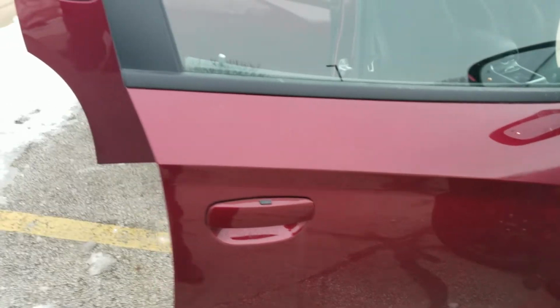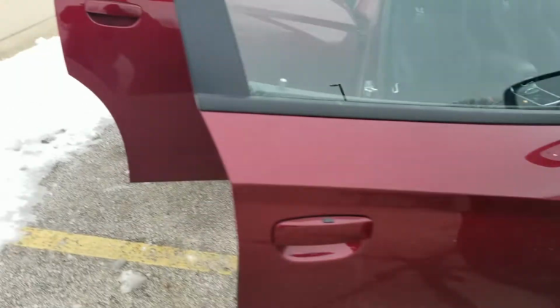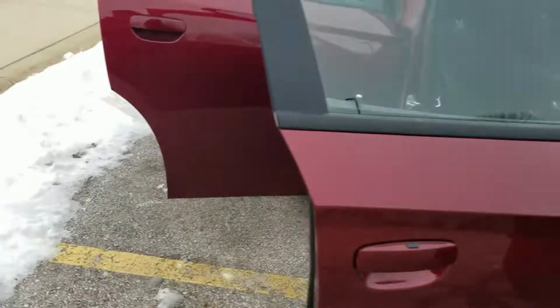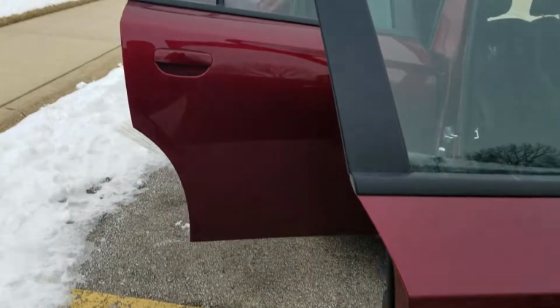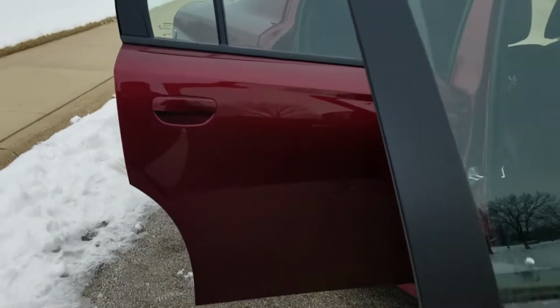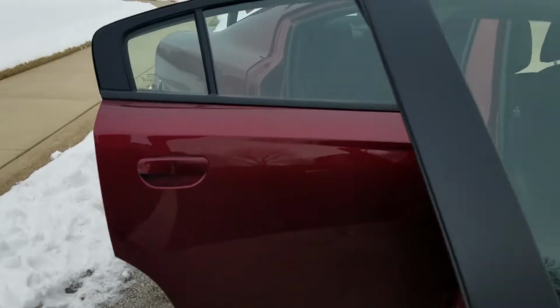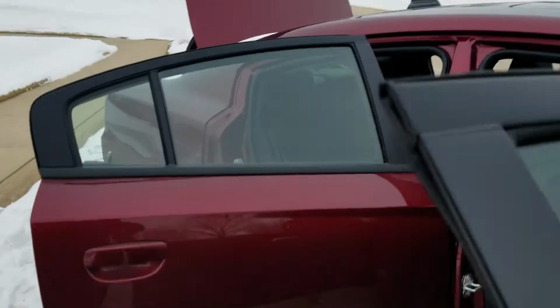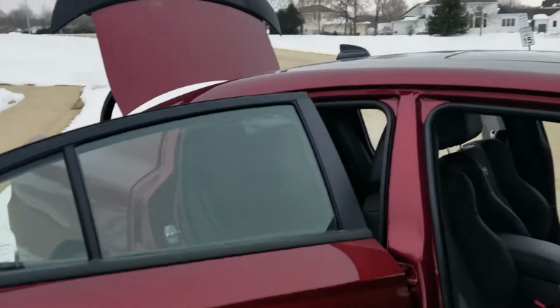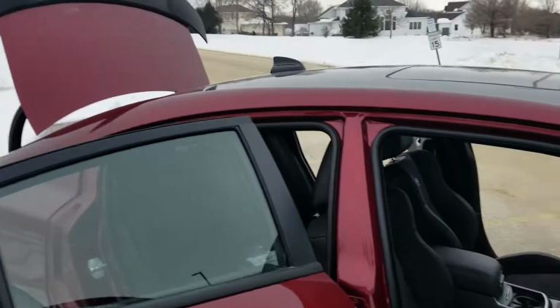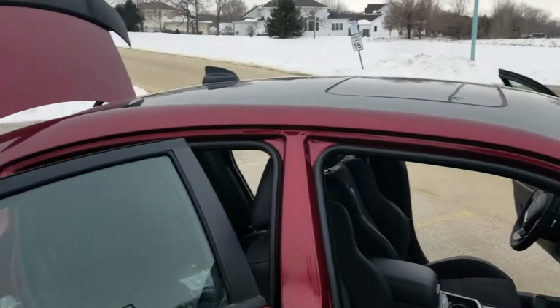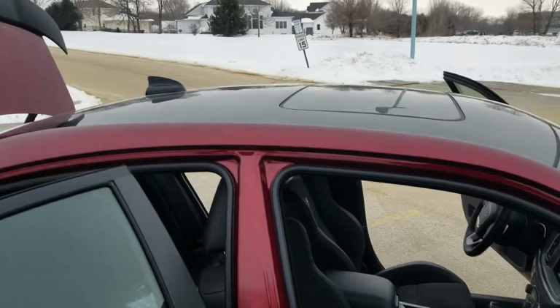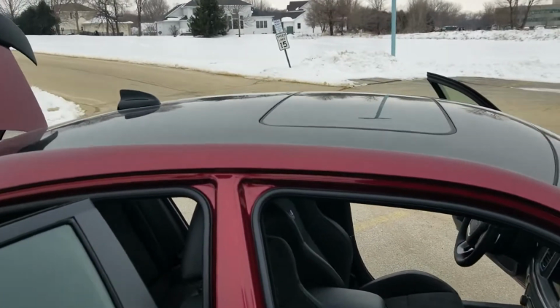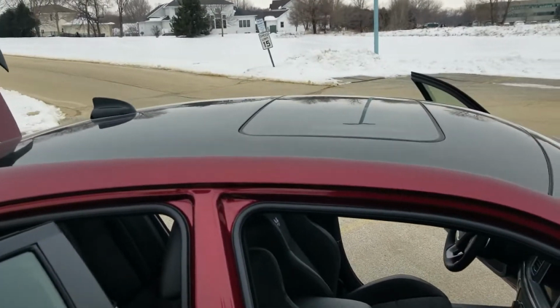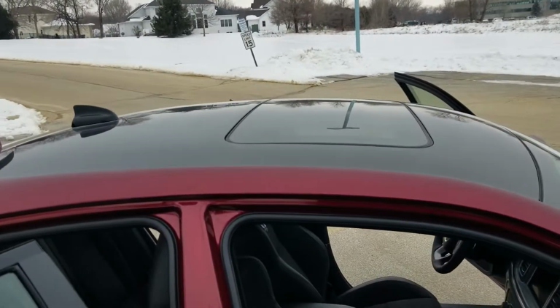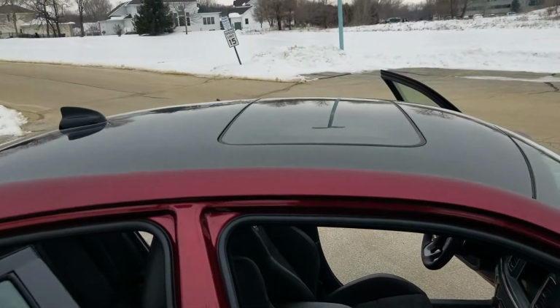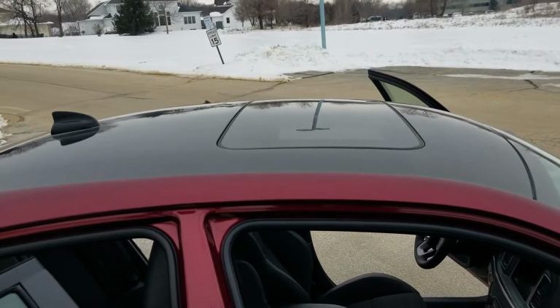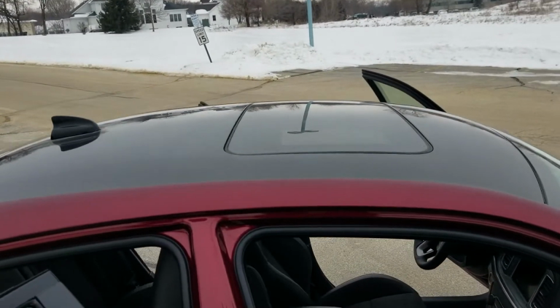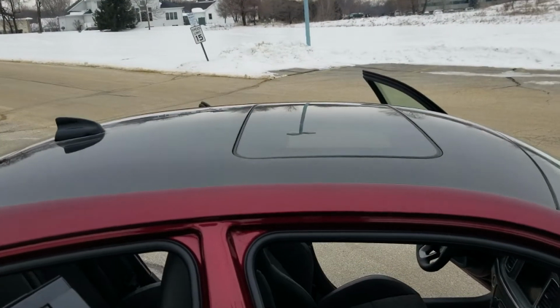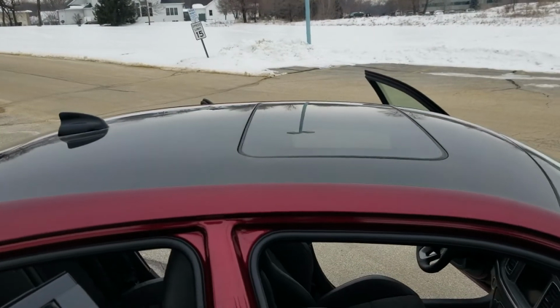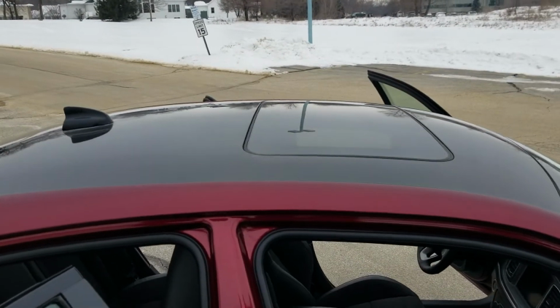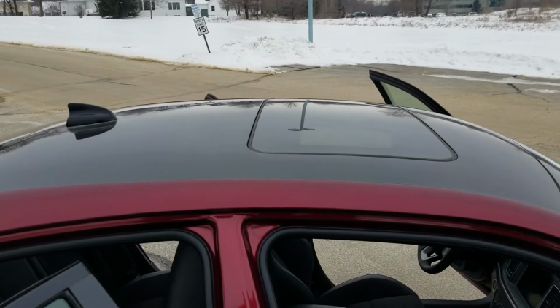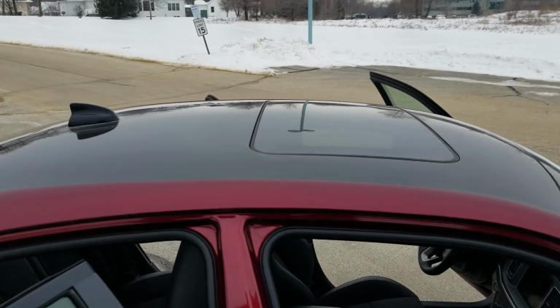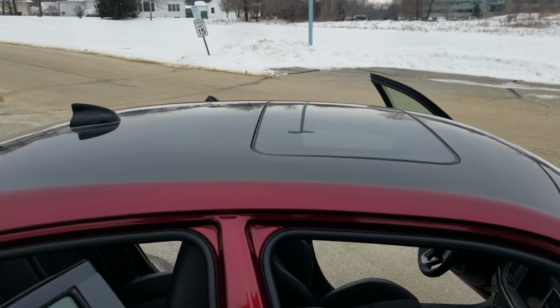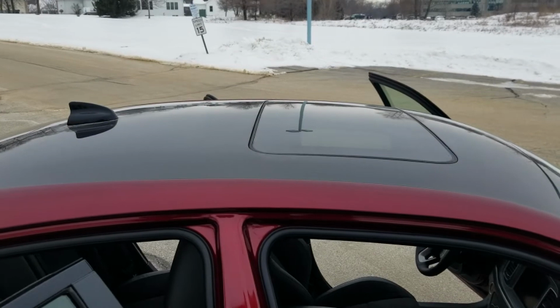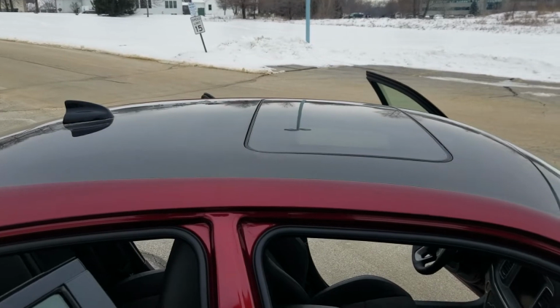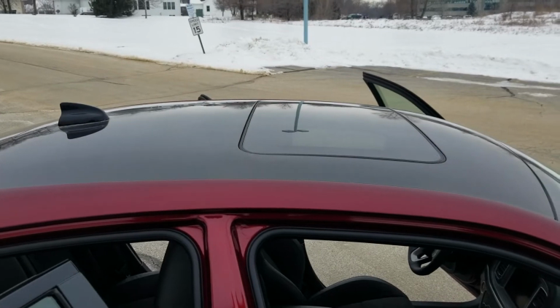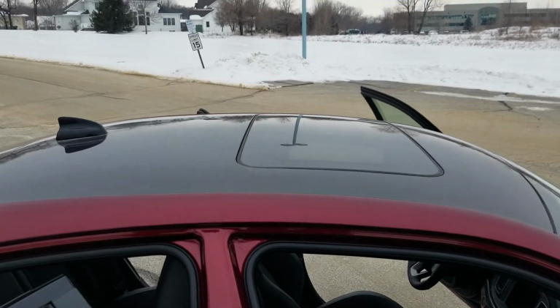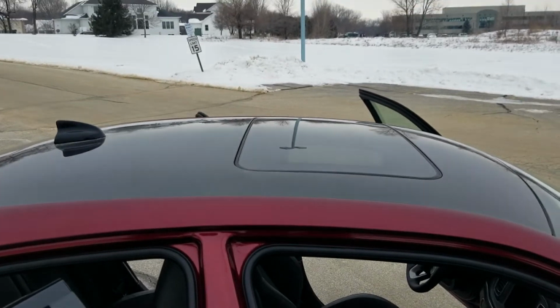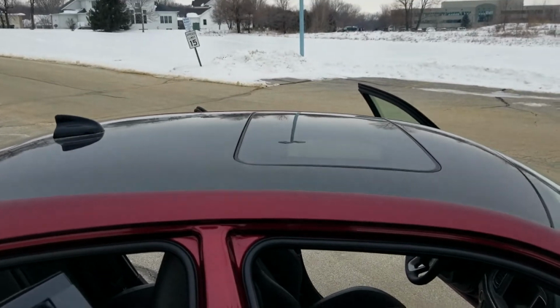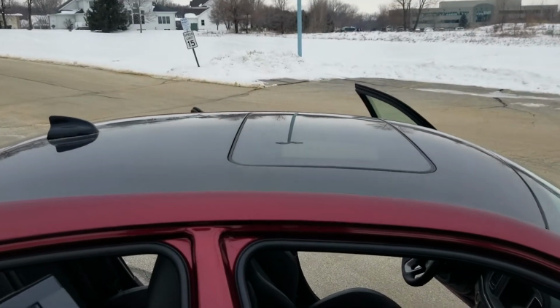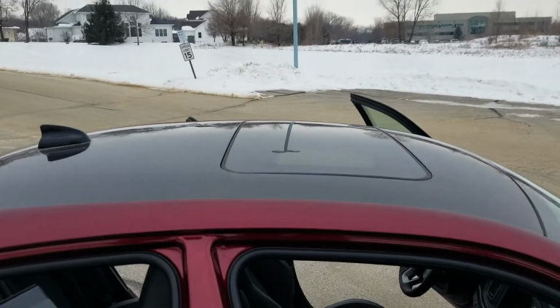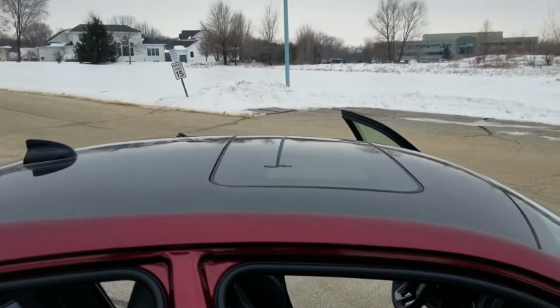Now this does have a gloss black top. You can see it's got a beautiful hole in the roof there too, so it's got the sunroof.